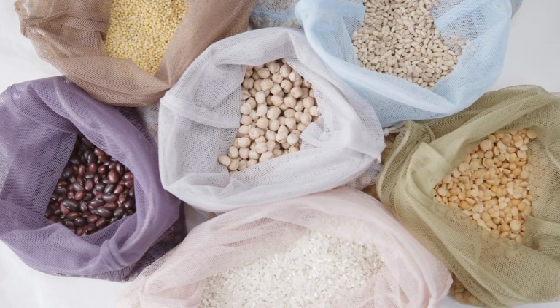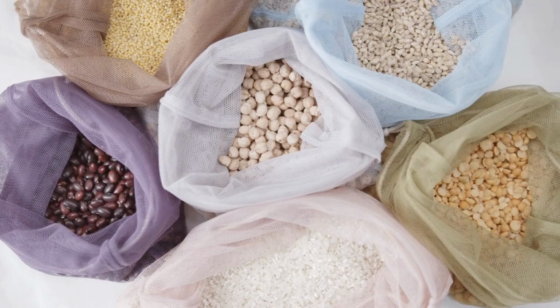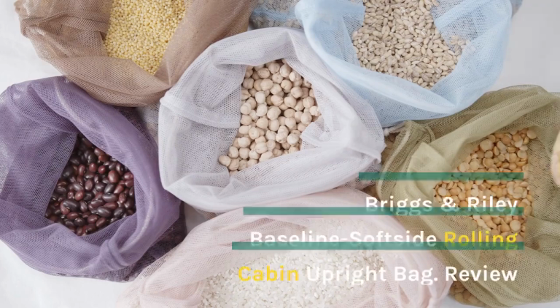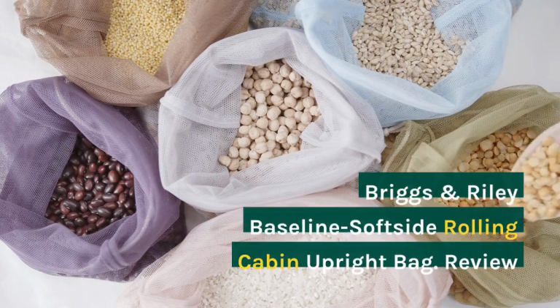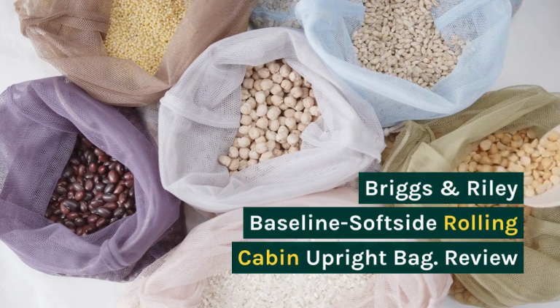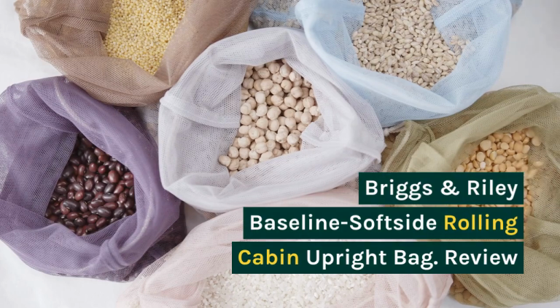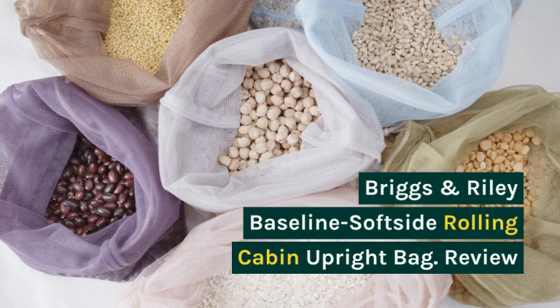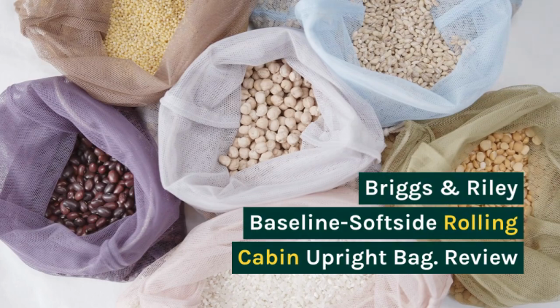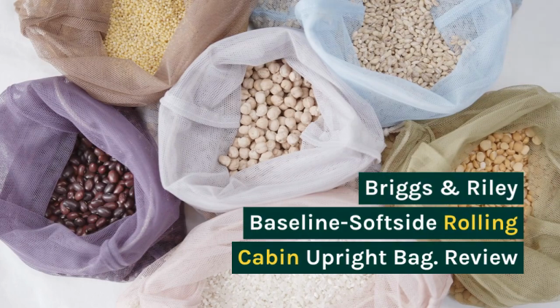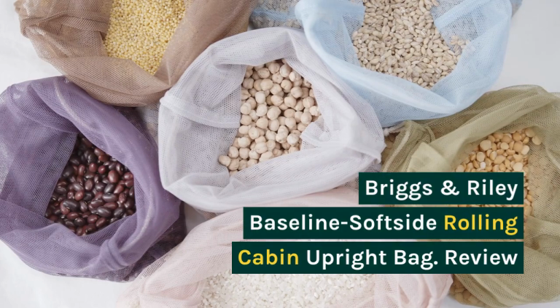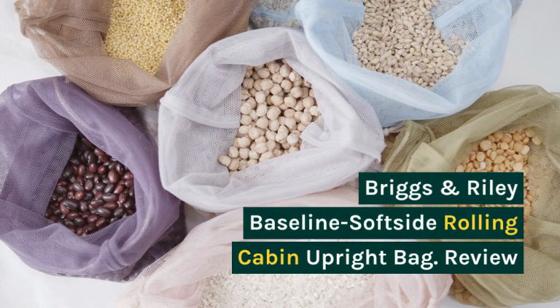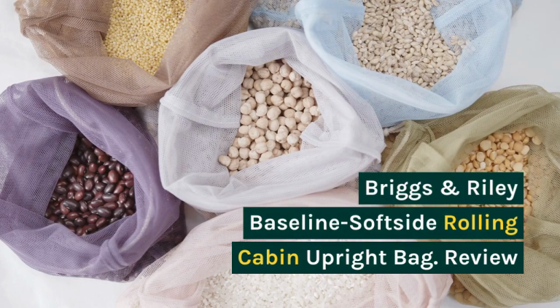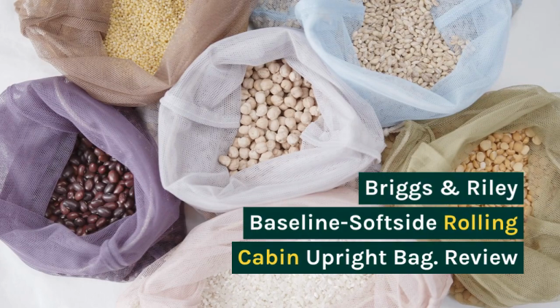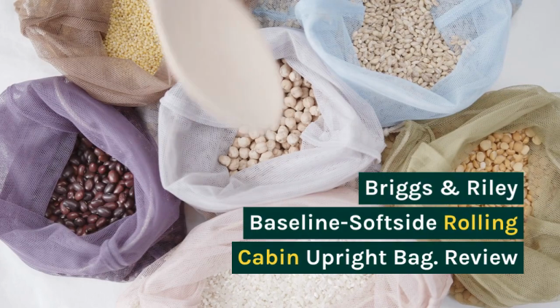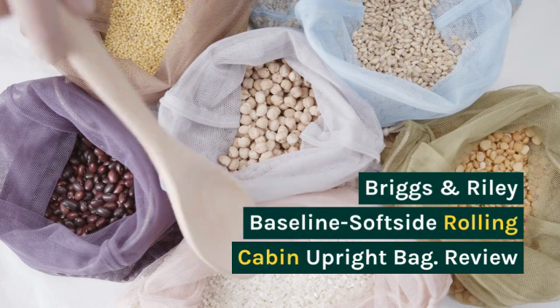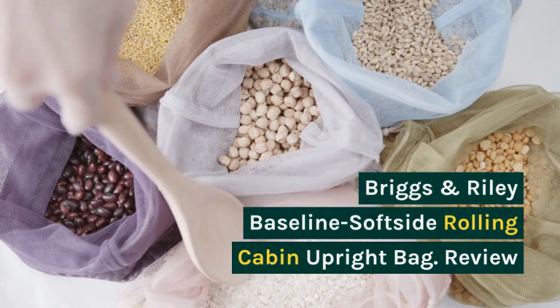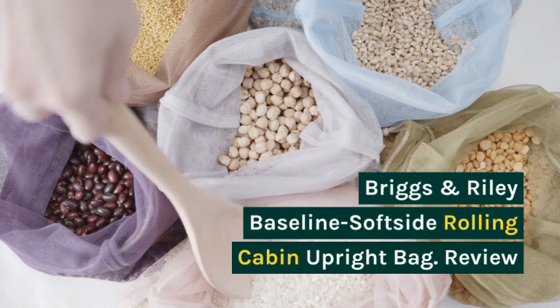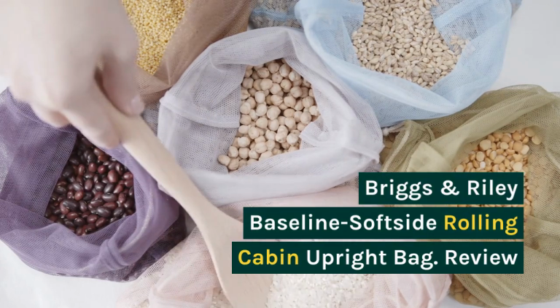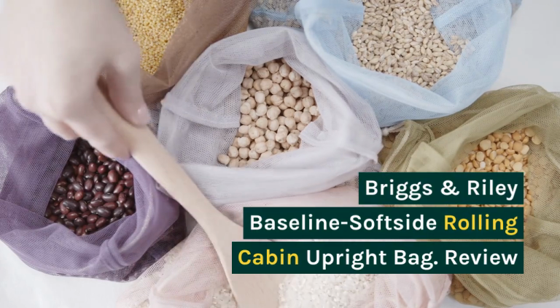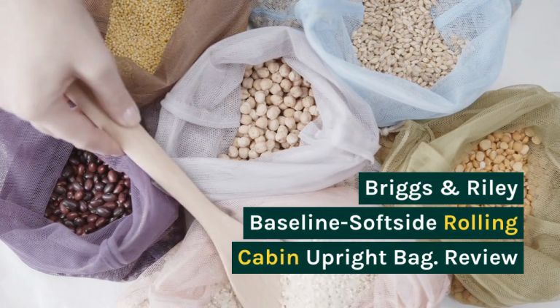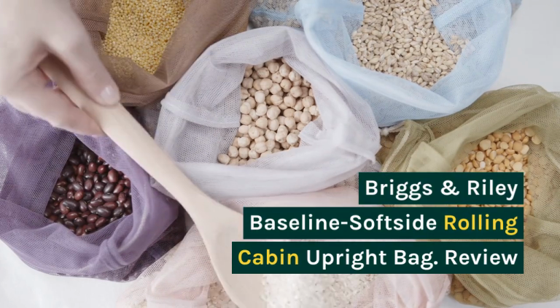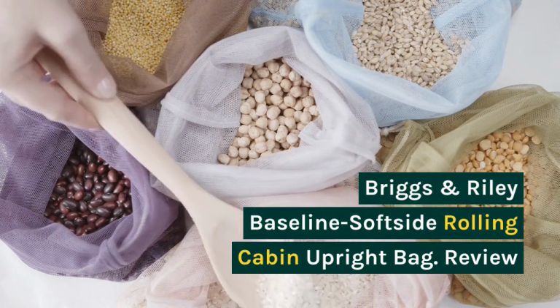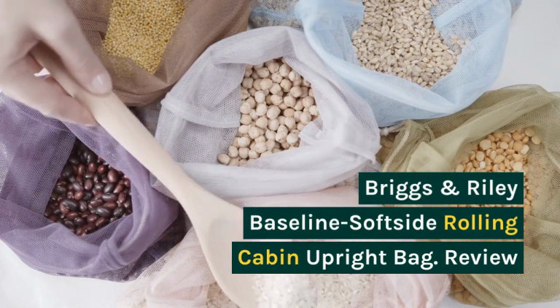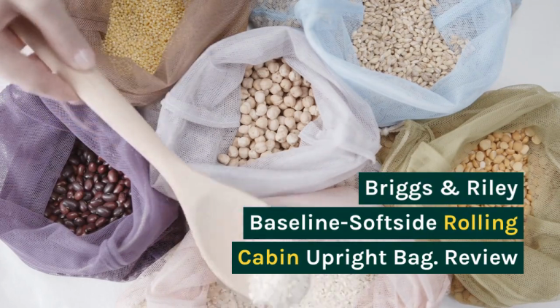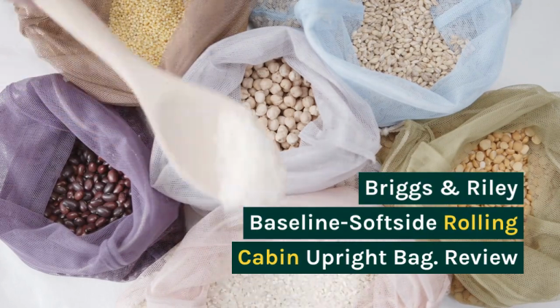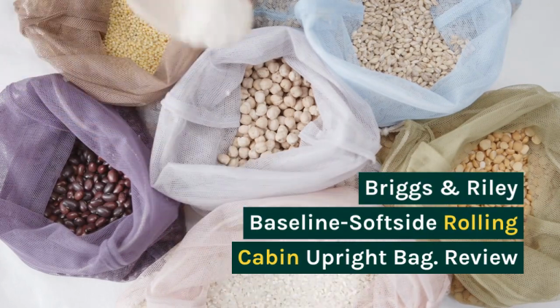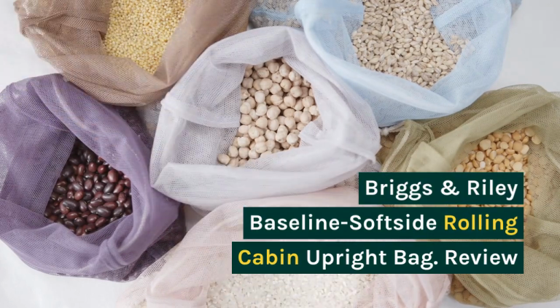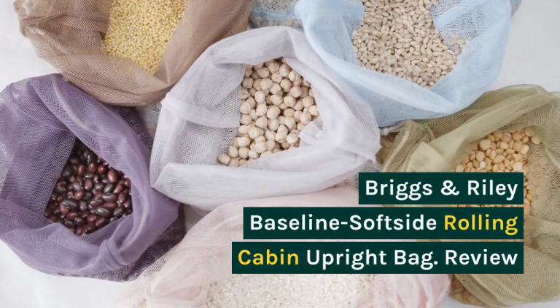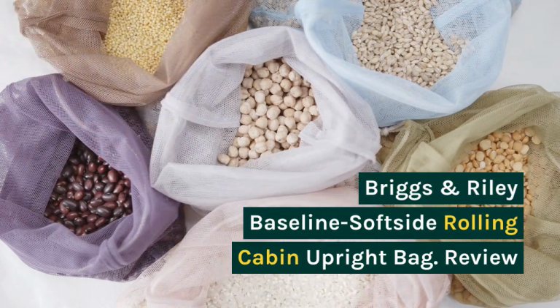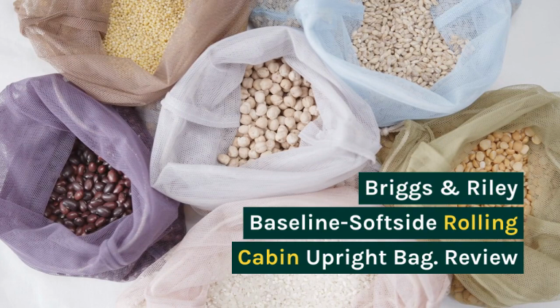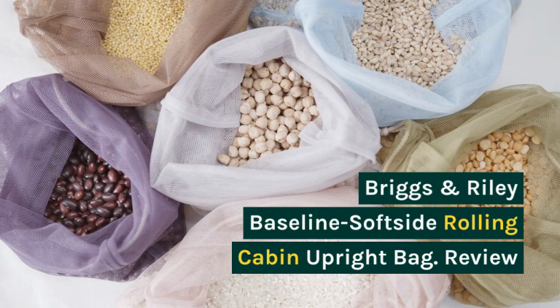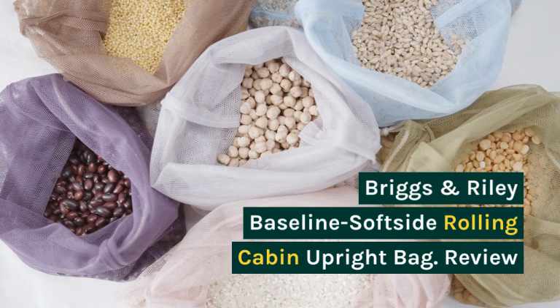Briggs & Riley Baseline Soft Side Rolling Cabin Upright Bag. Review.